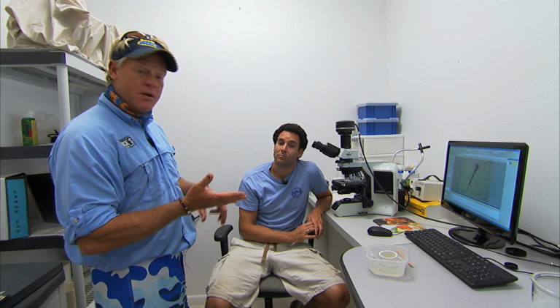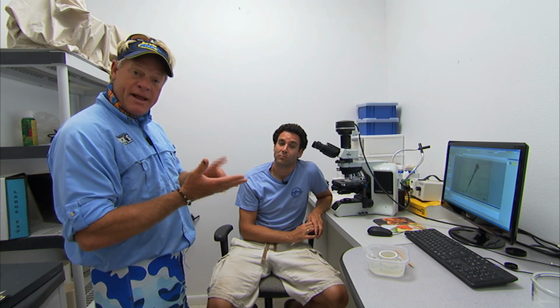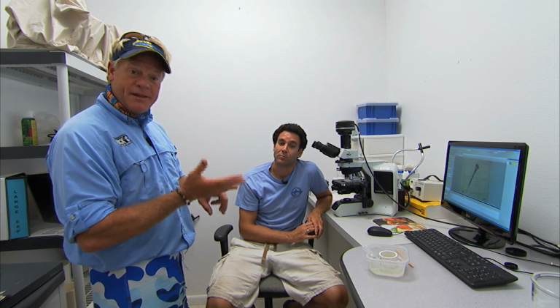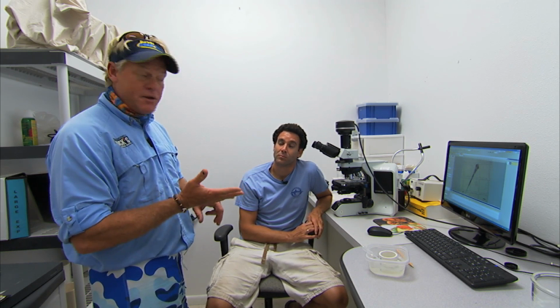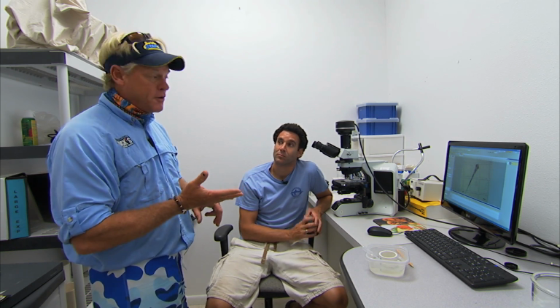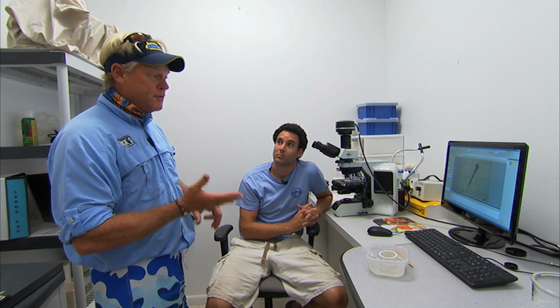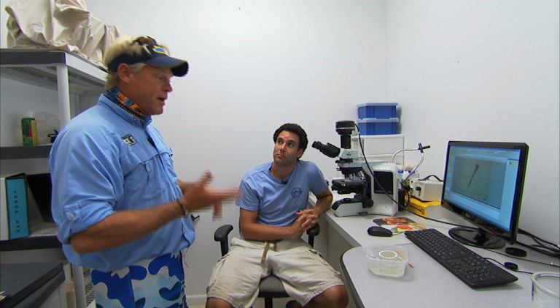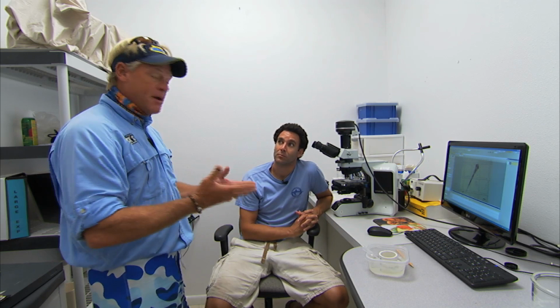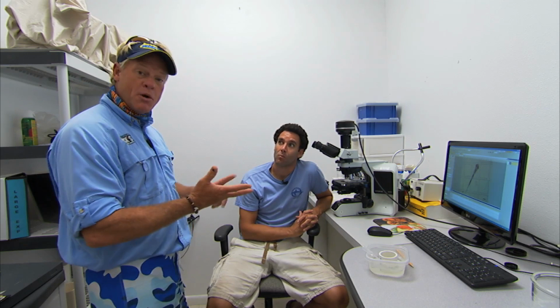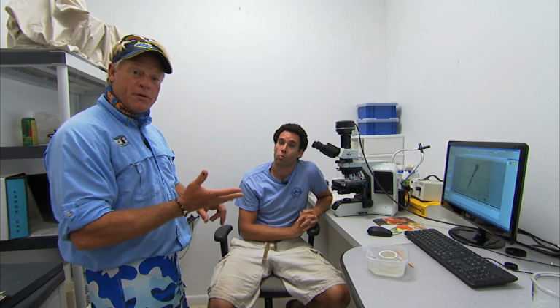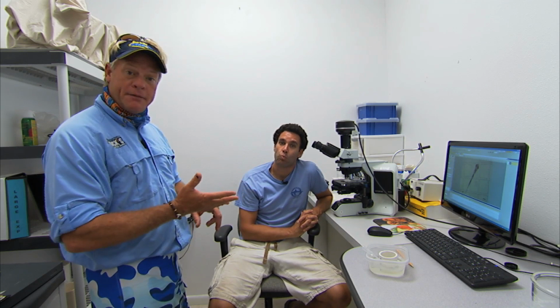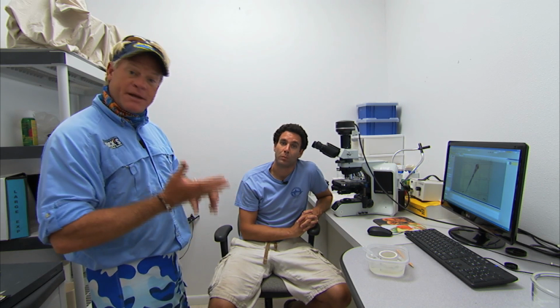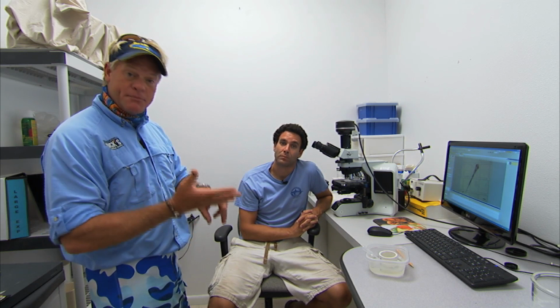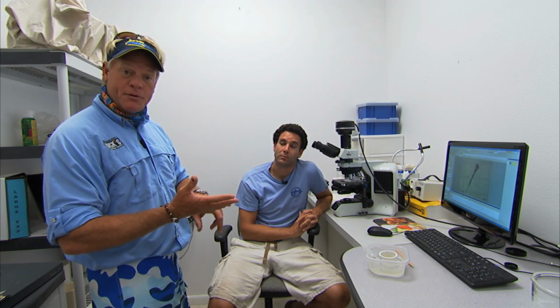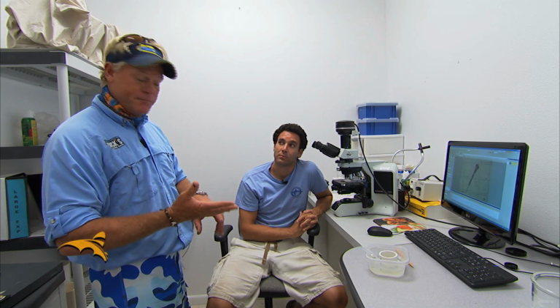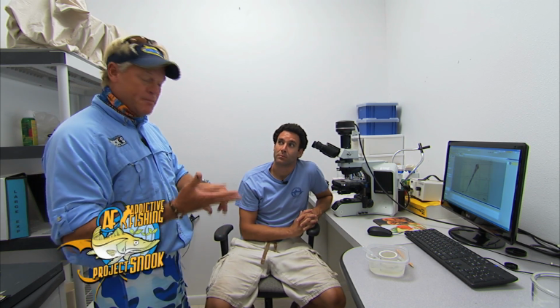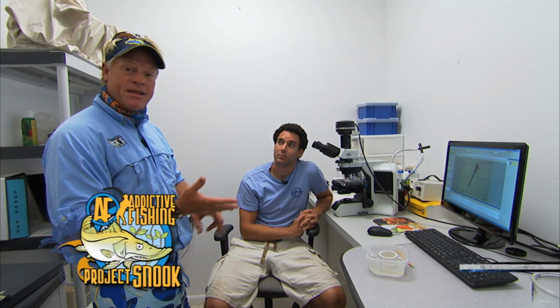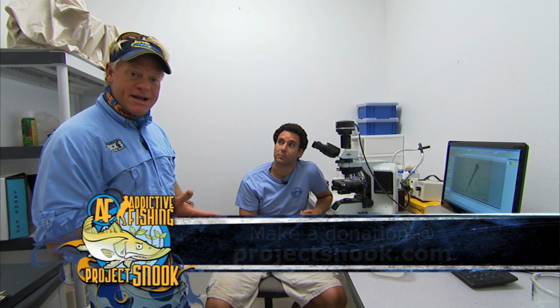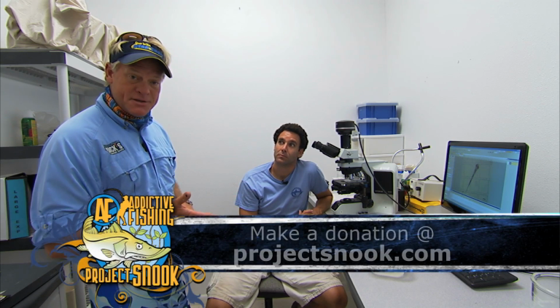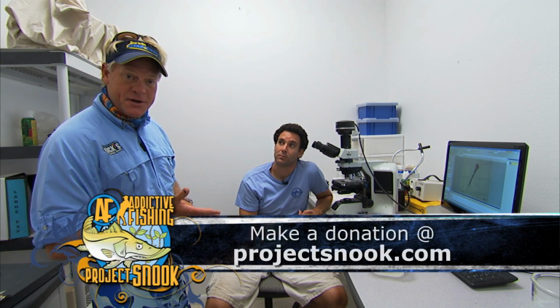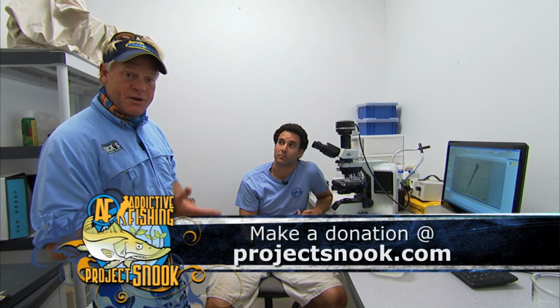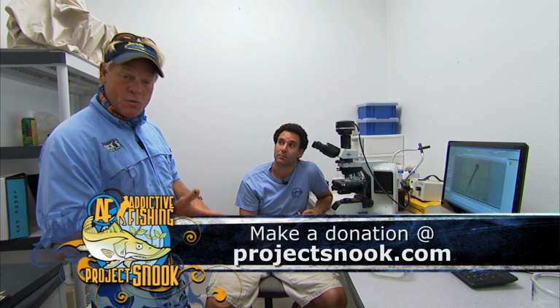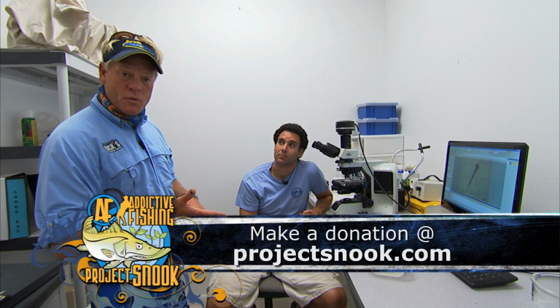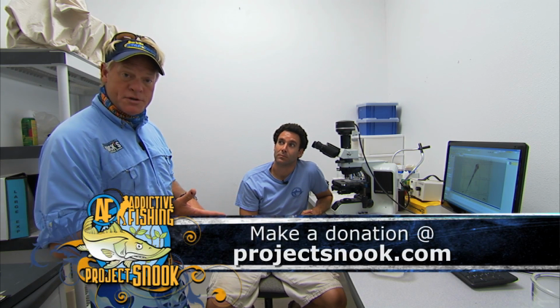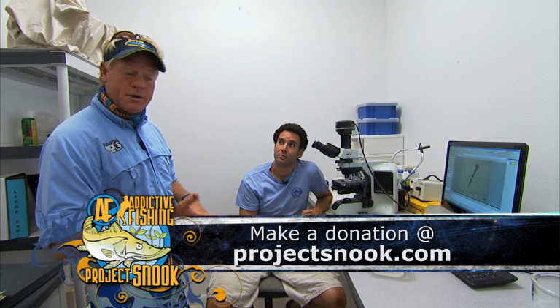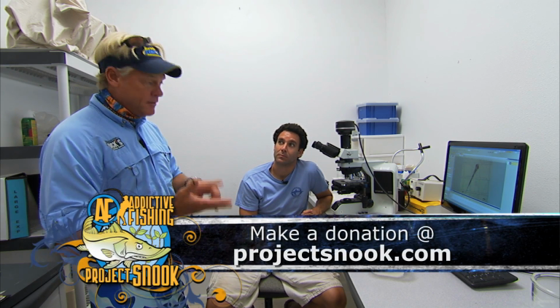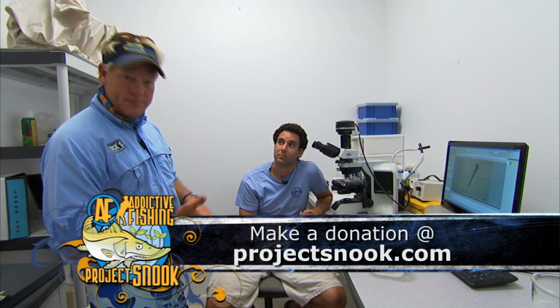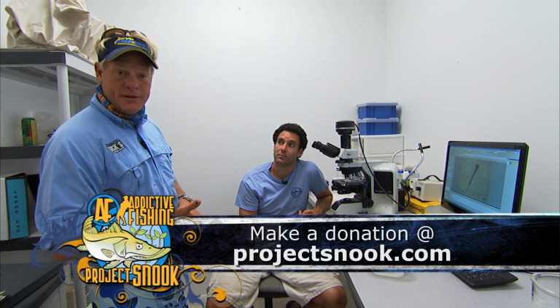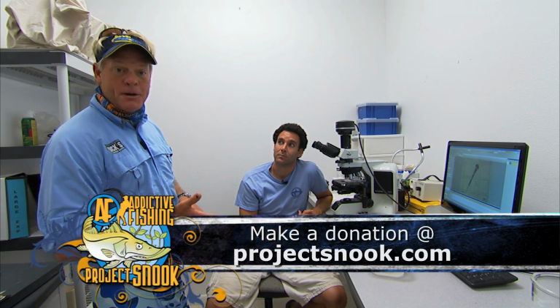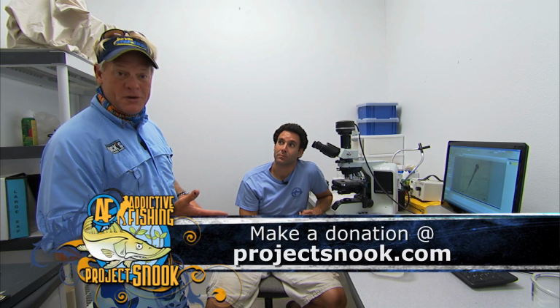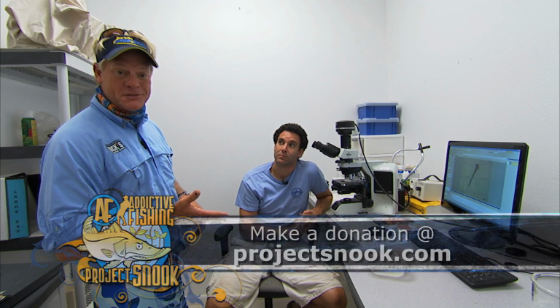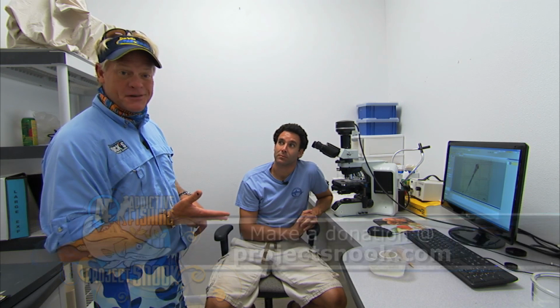Anything y'all can do to help out Mote Marine, keep doing it. Anybody that hasn't done it yet — you want more snook, help out Project Snook.